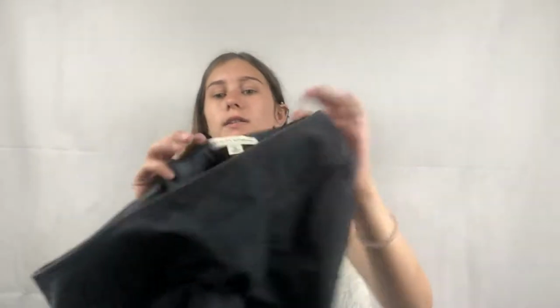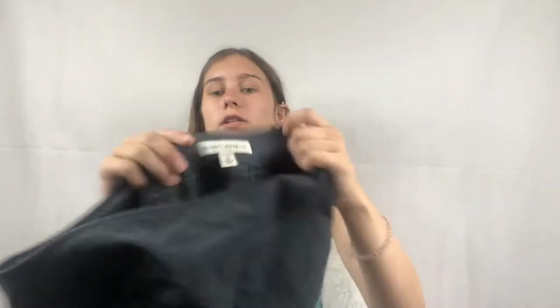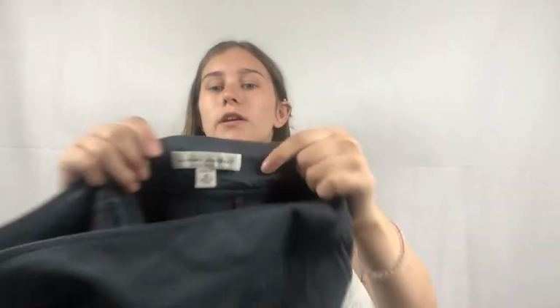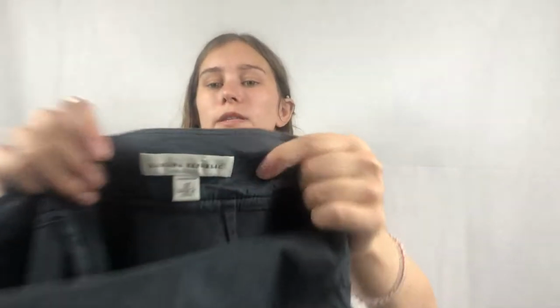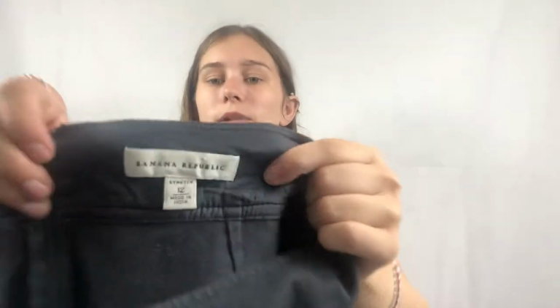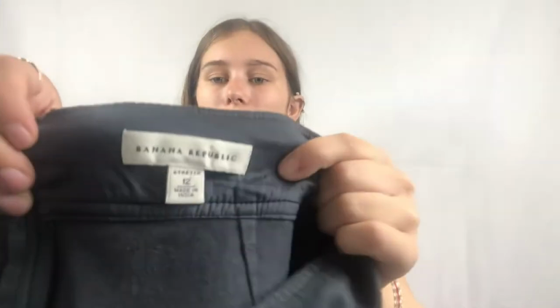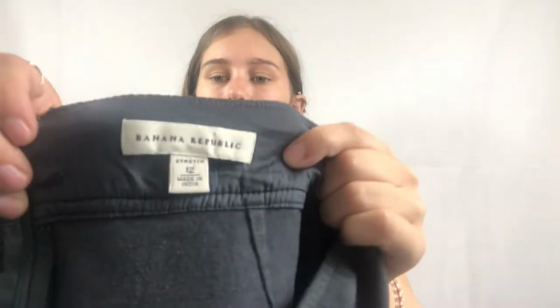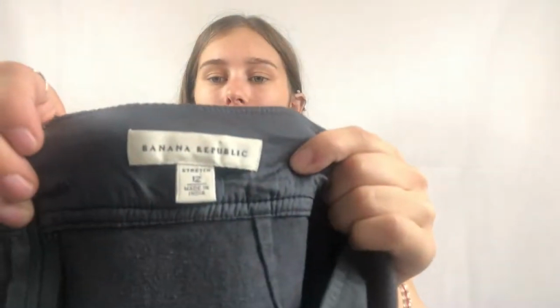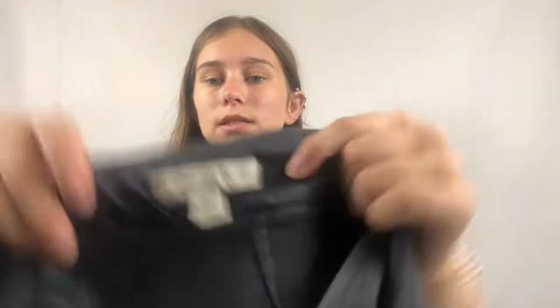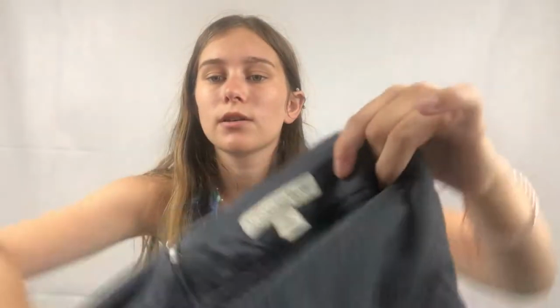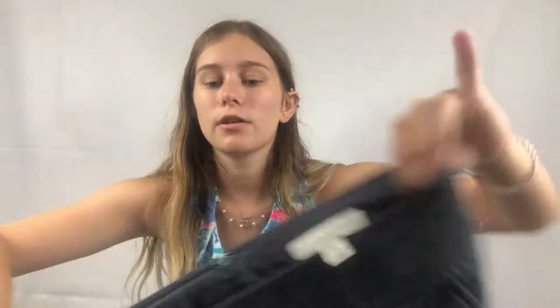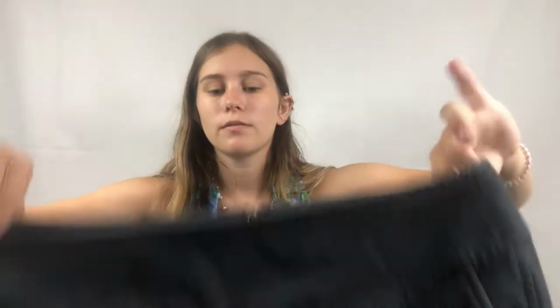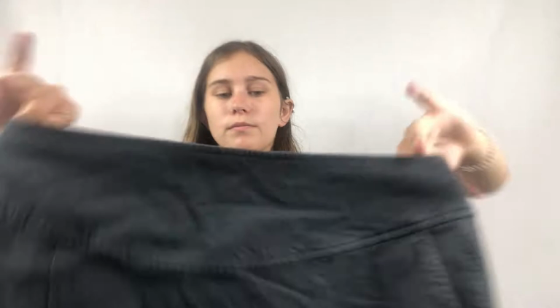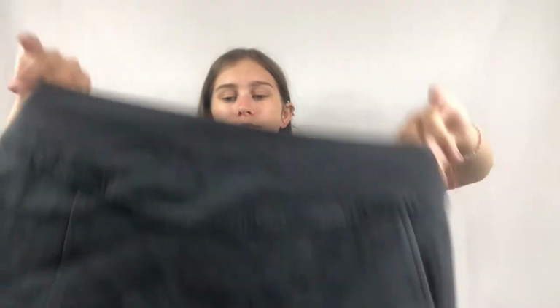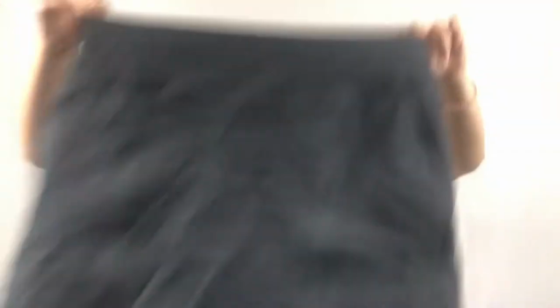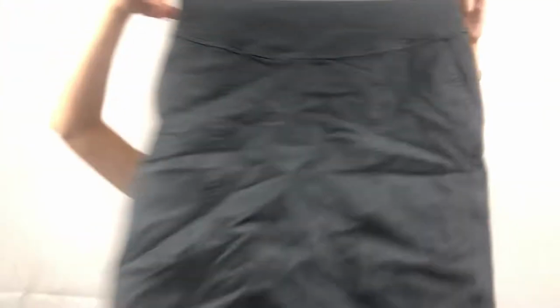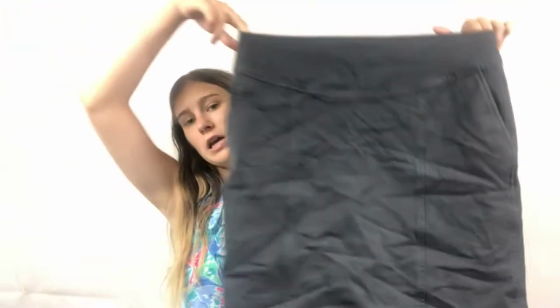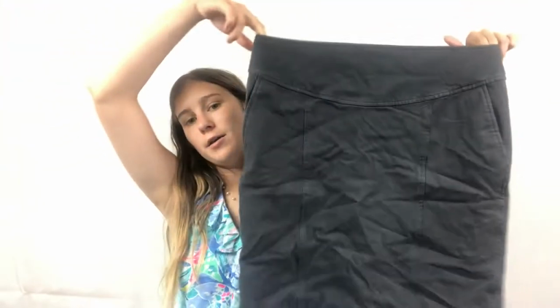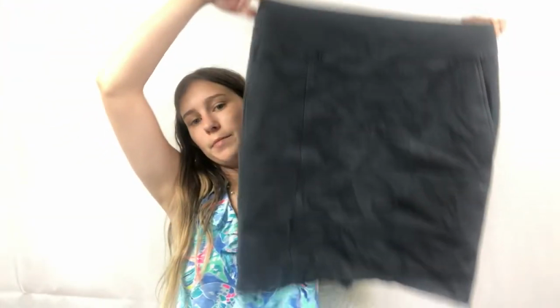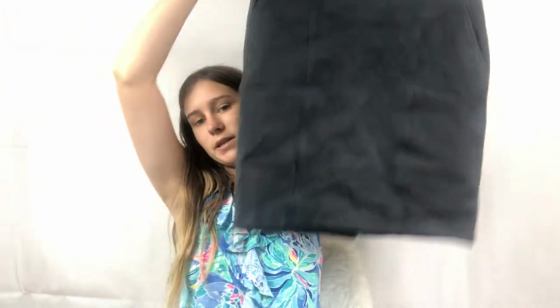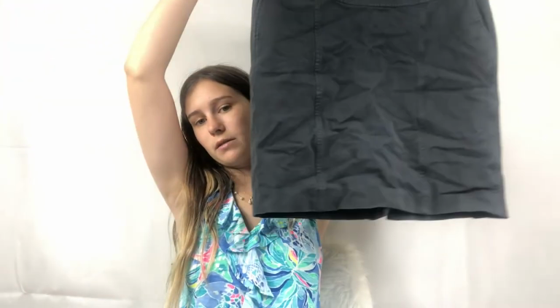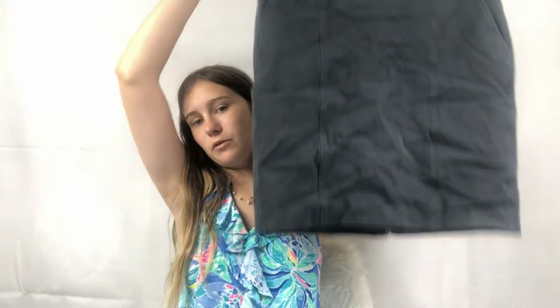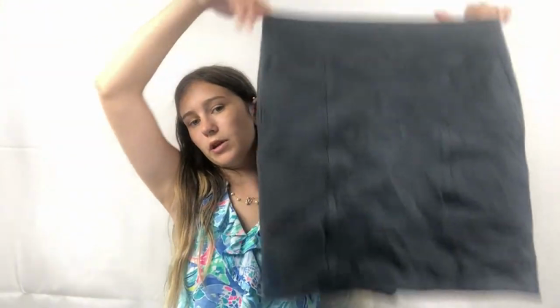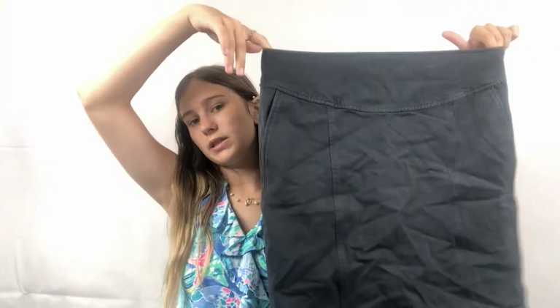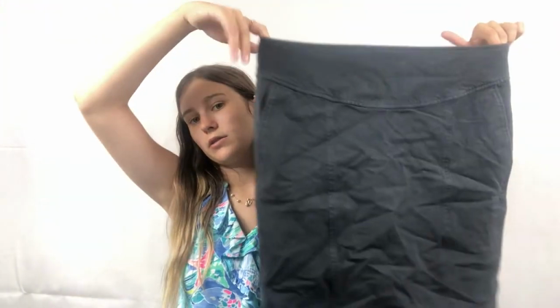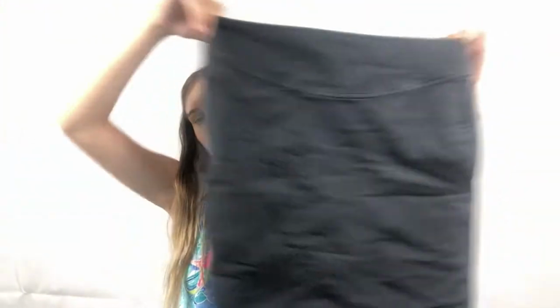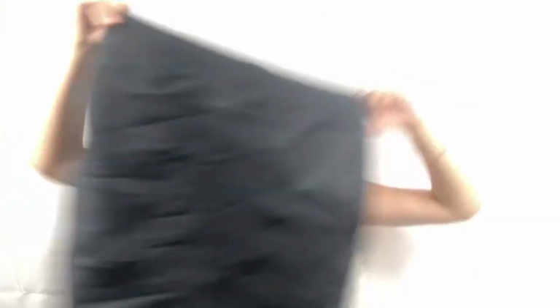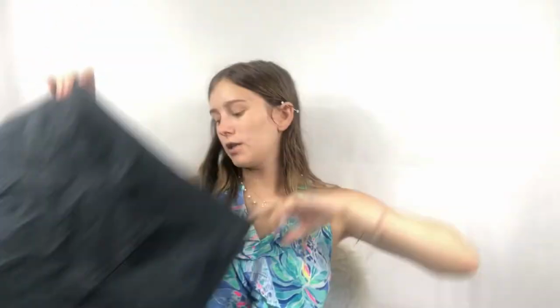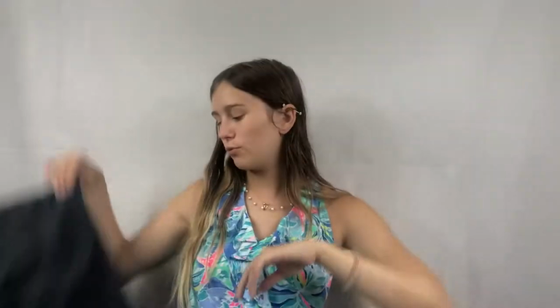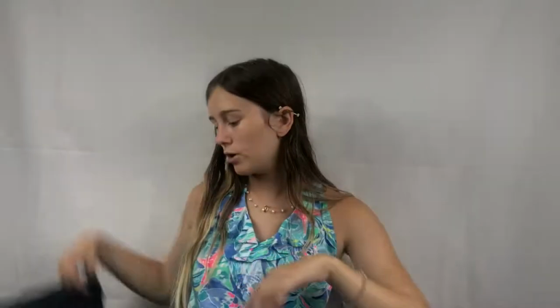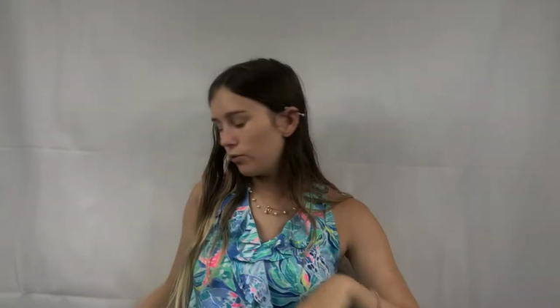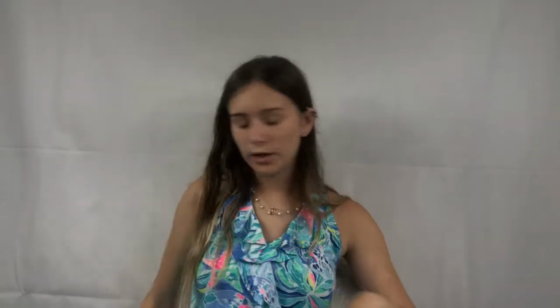Next I got a Banana Republic skirt — a basic little gray skirt, nice workwear piece.